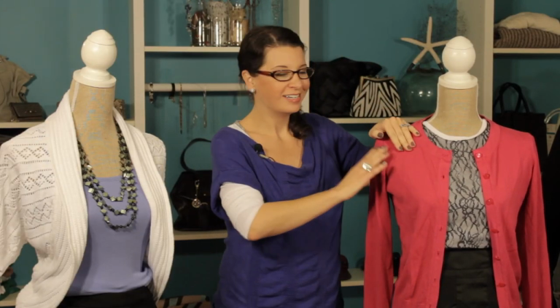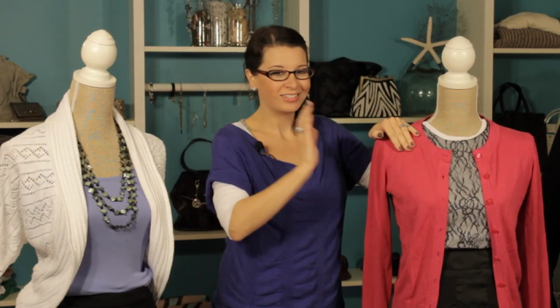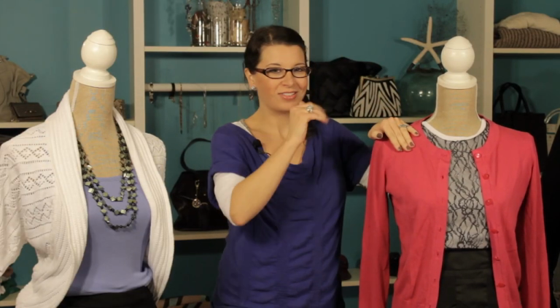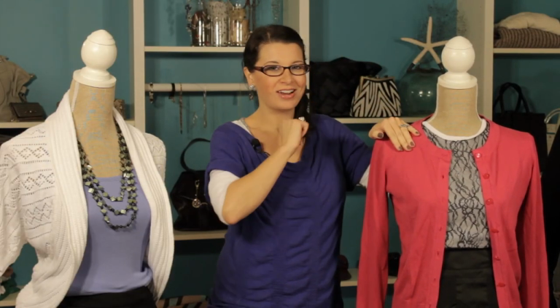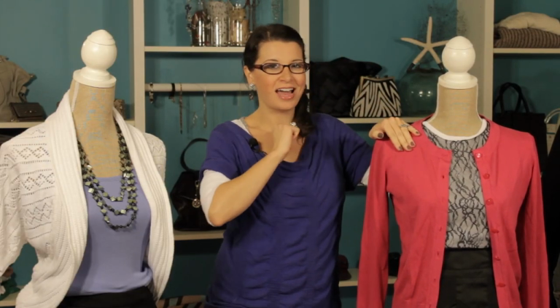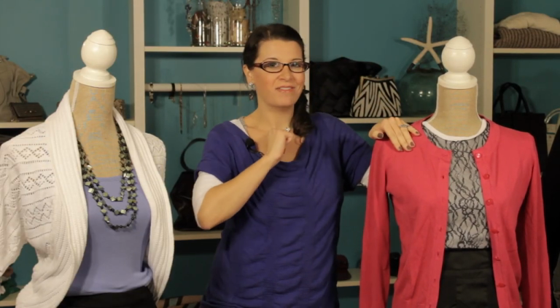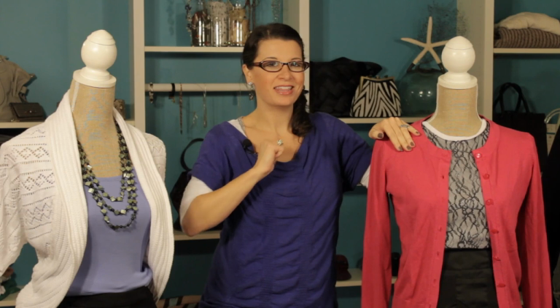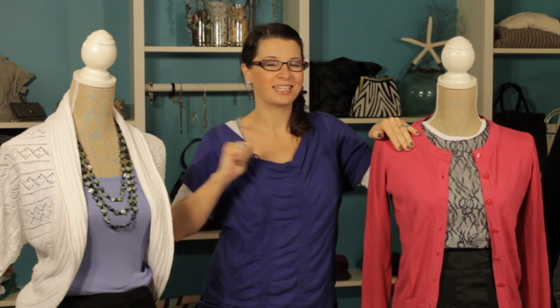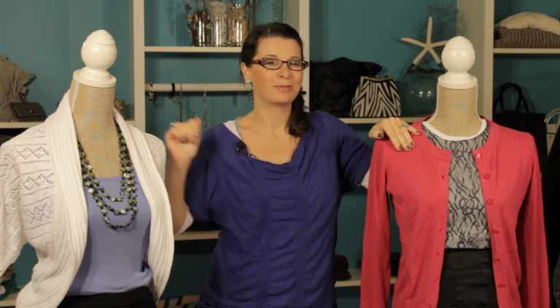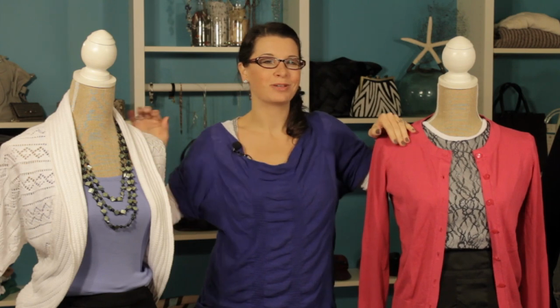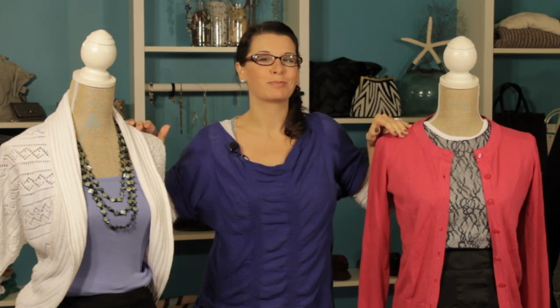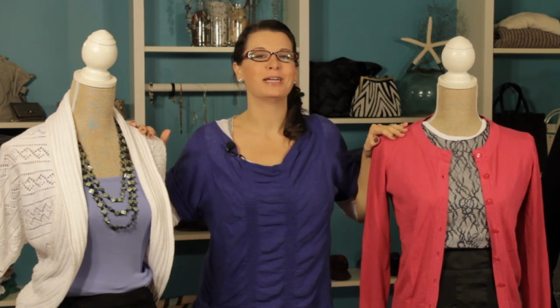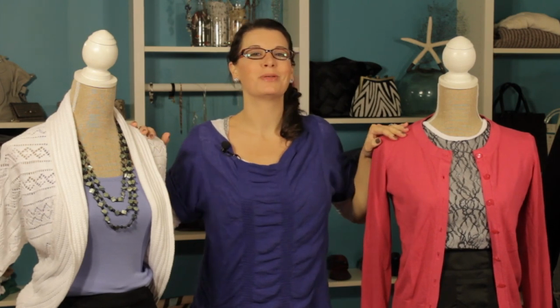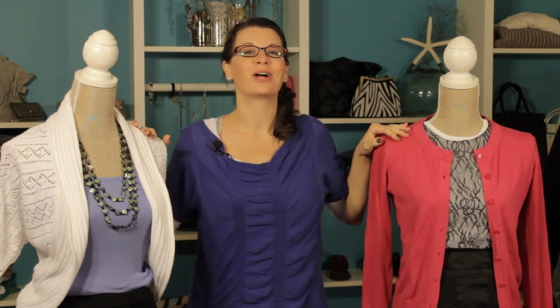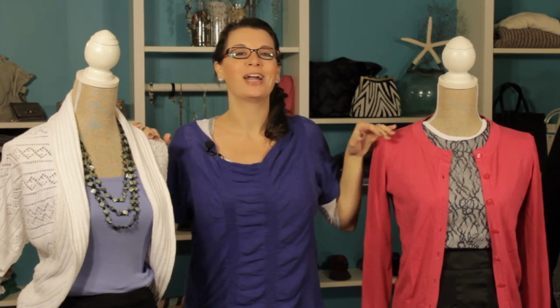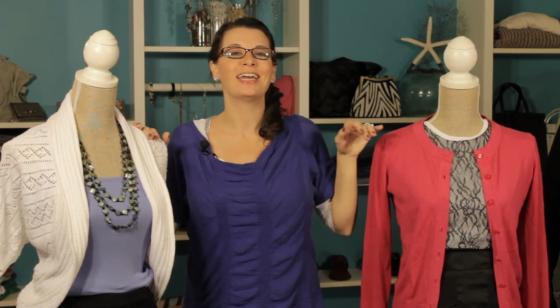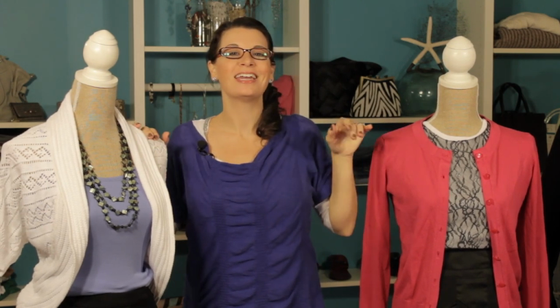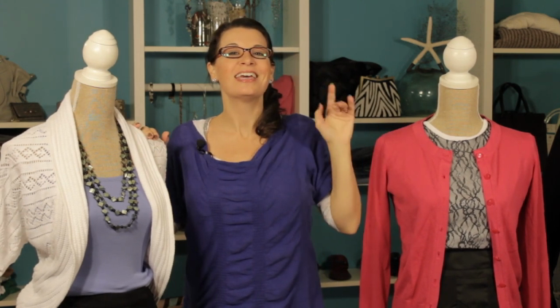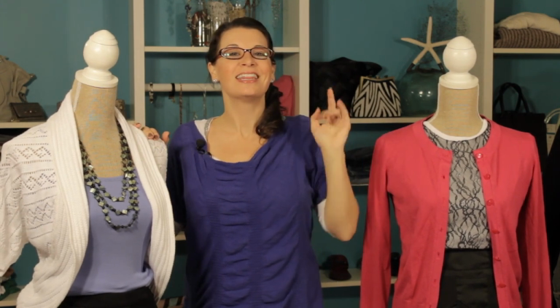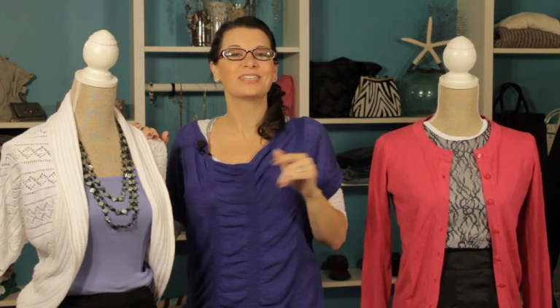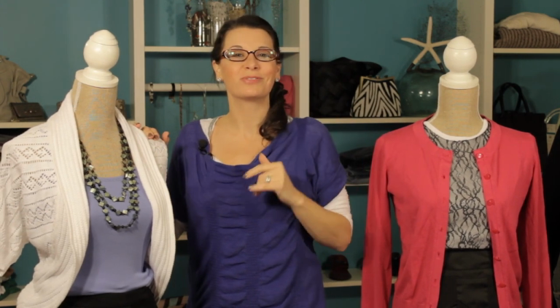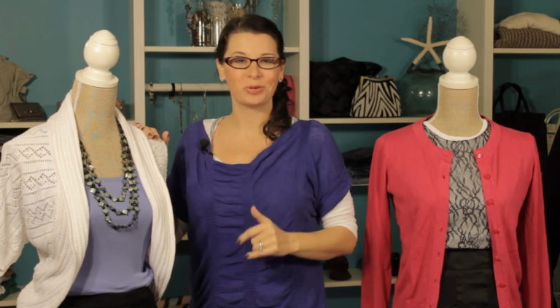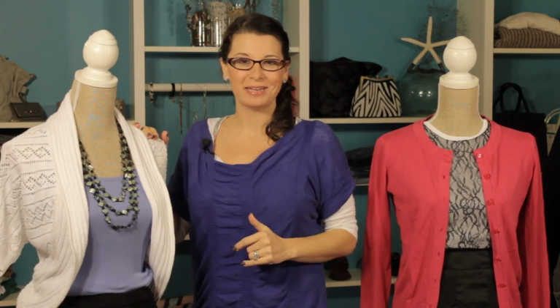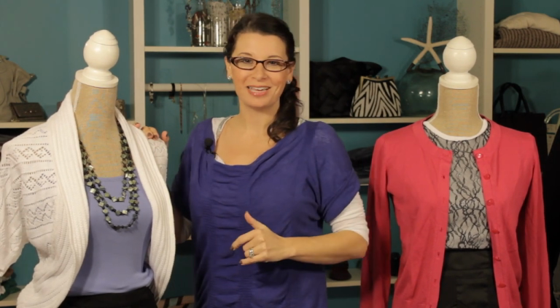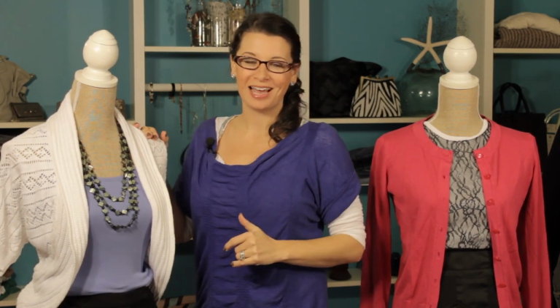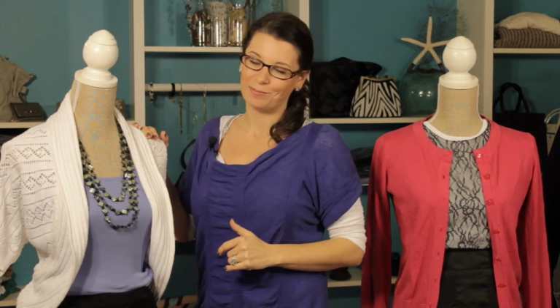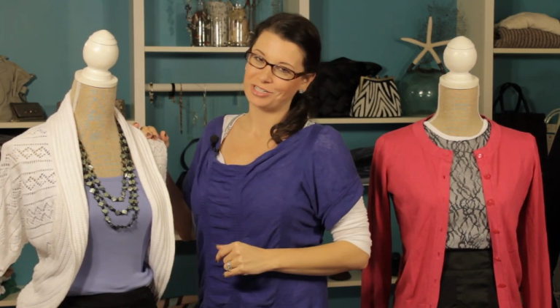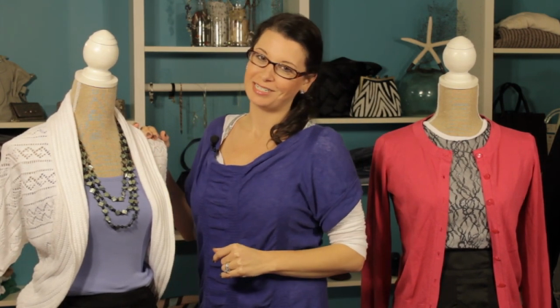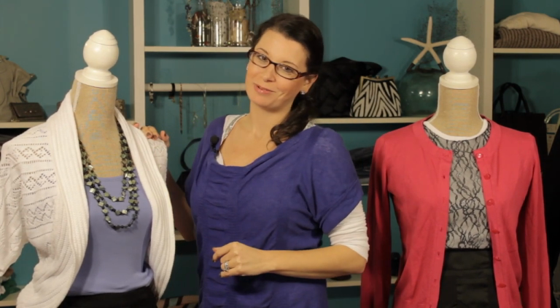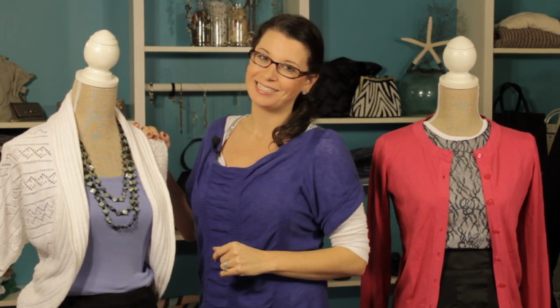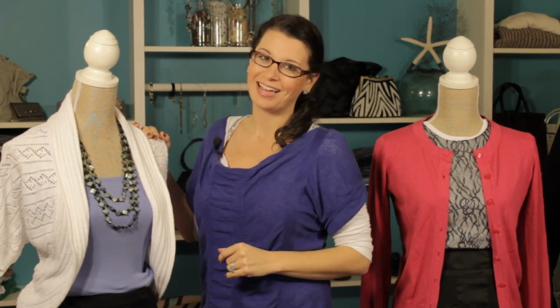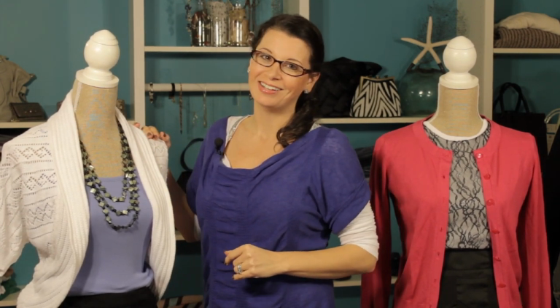So there you have it — that's what looks pretty with a cardigan. Thanks for joining me. I'm Kristi Prince Hale.